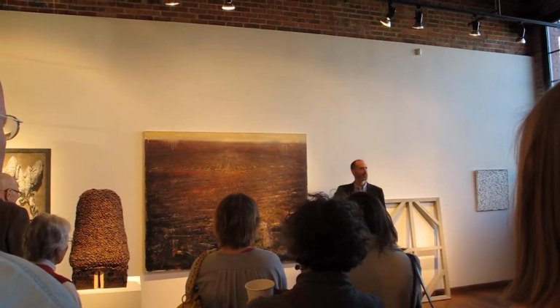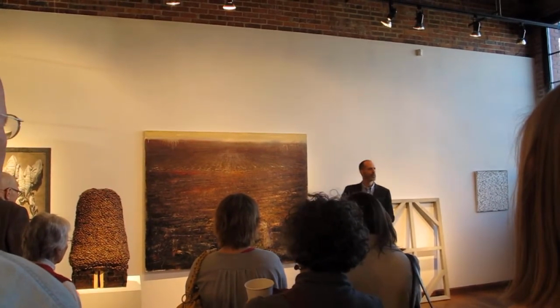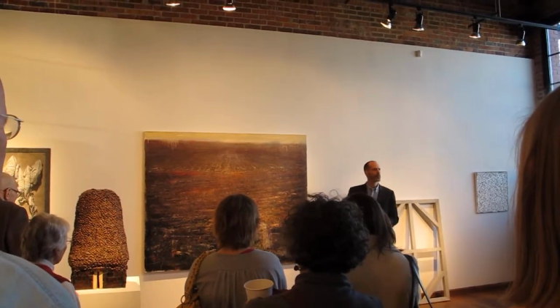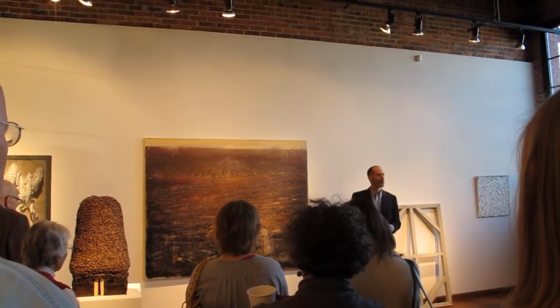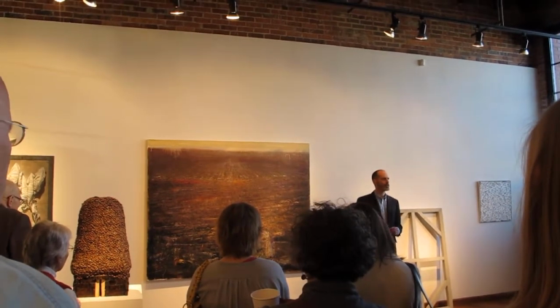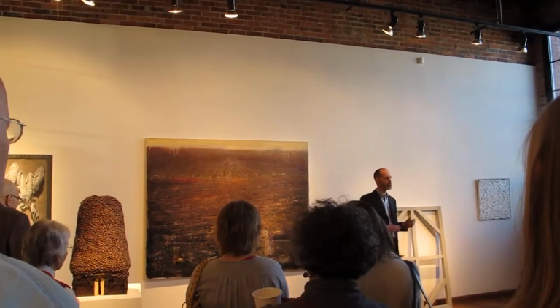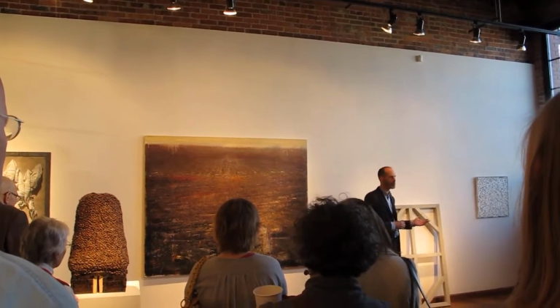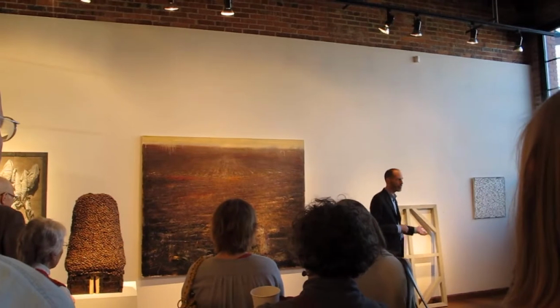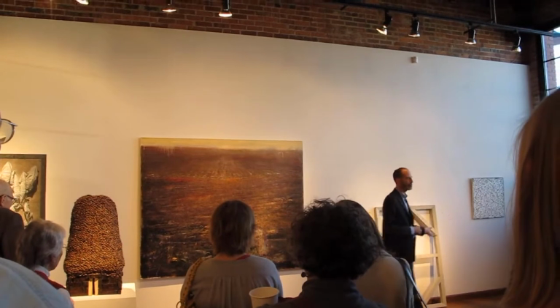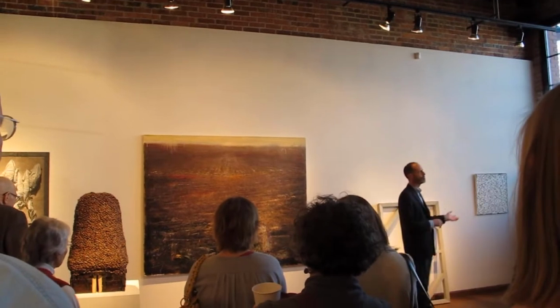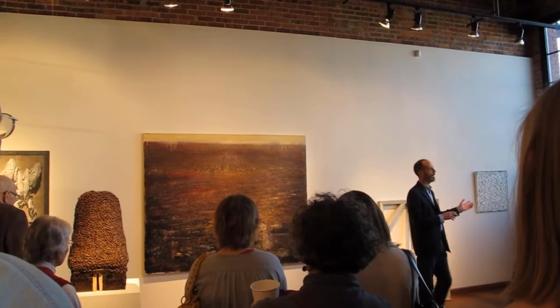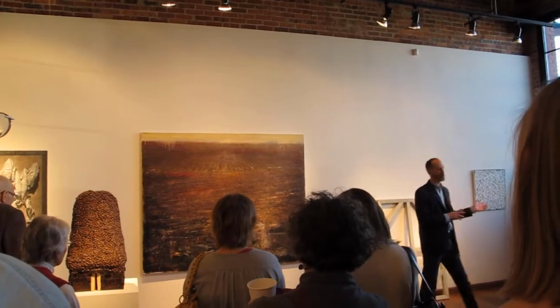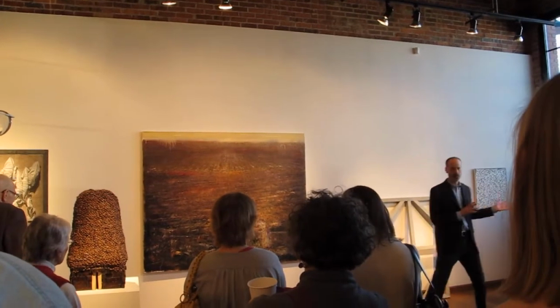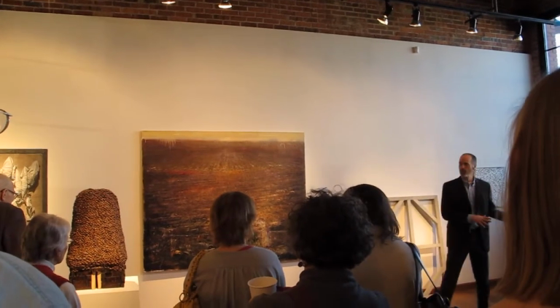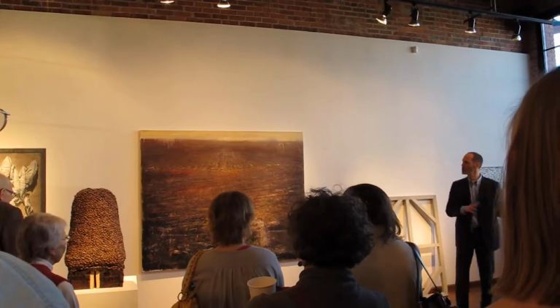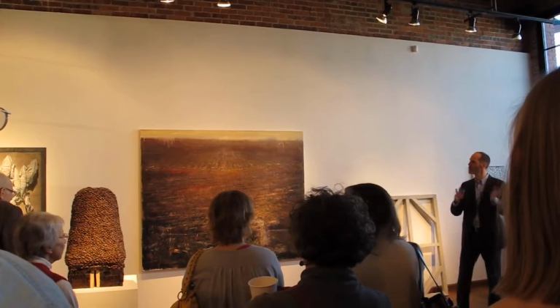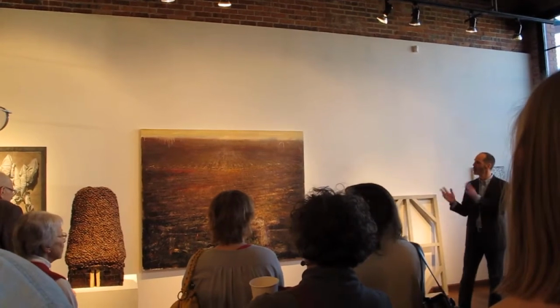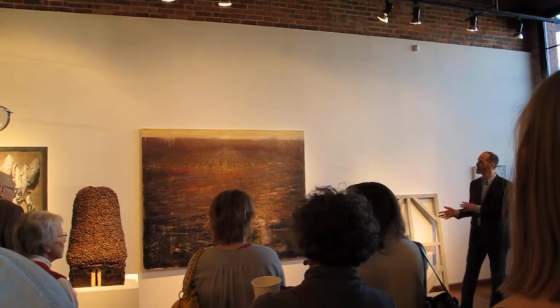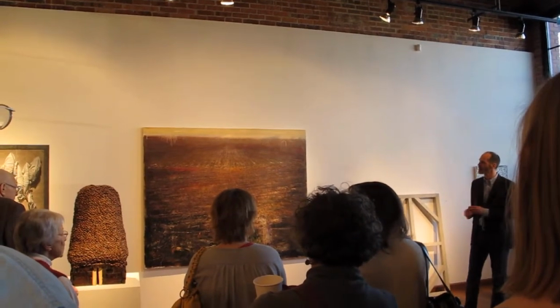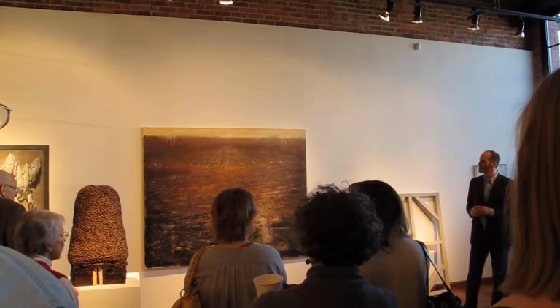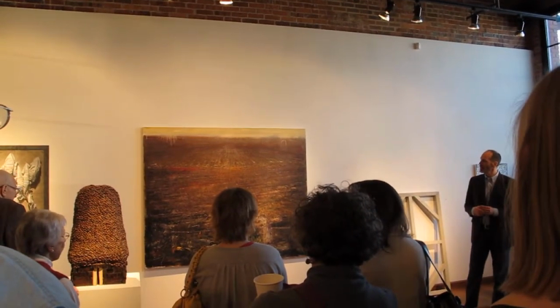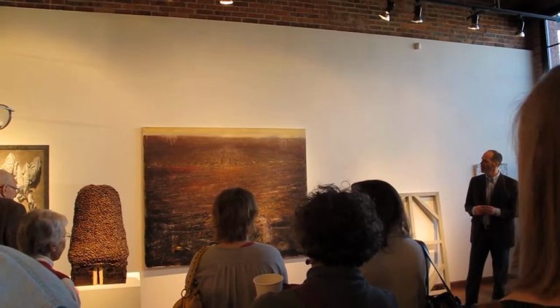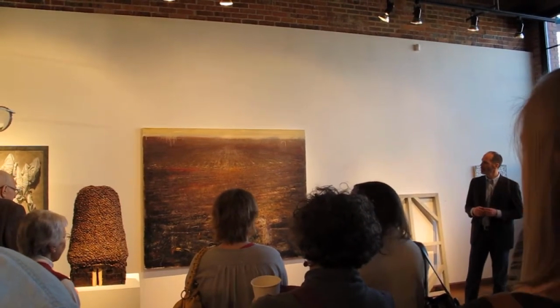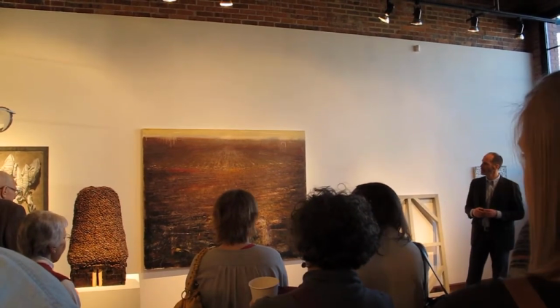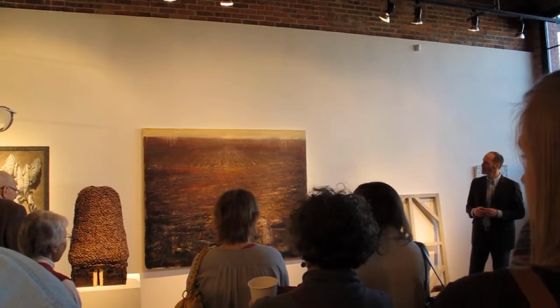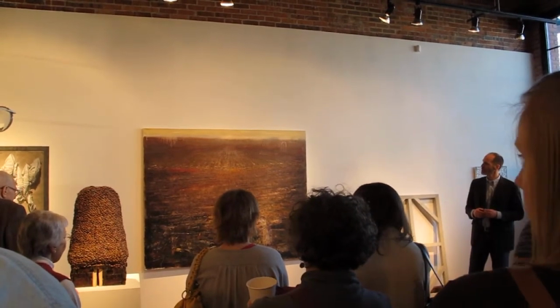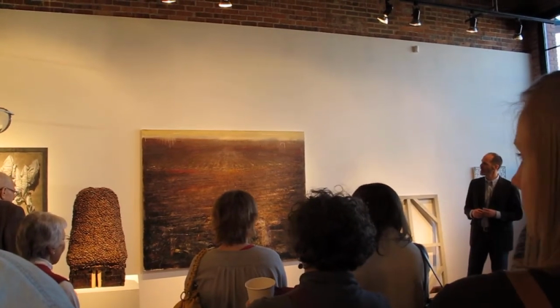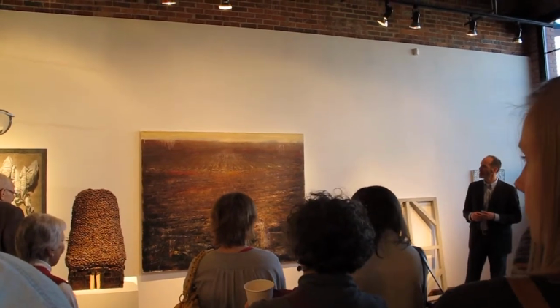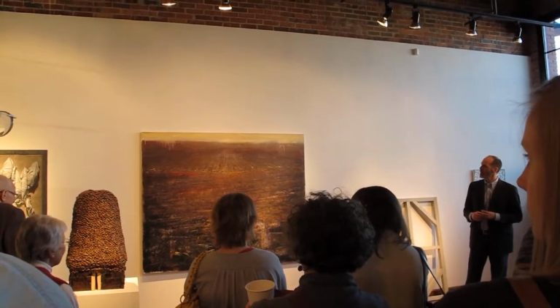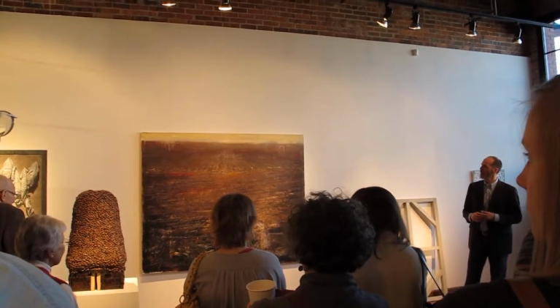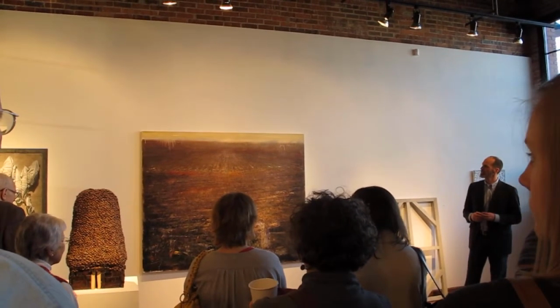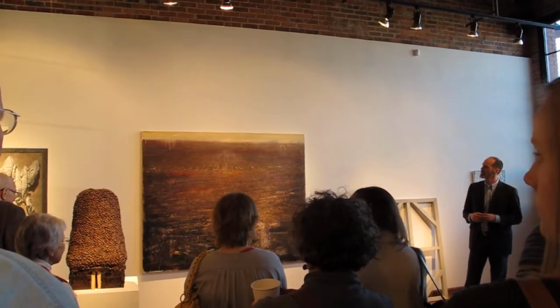A number of artists from the abstract expressionists, and more recently, have used some of those same processes.